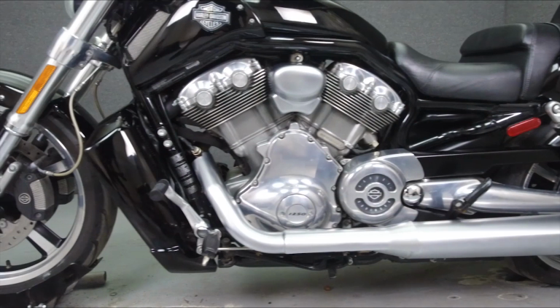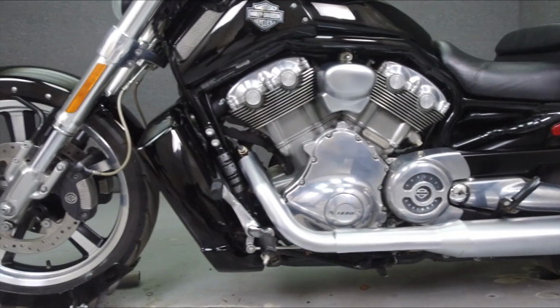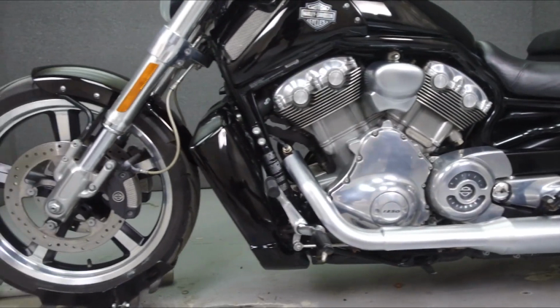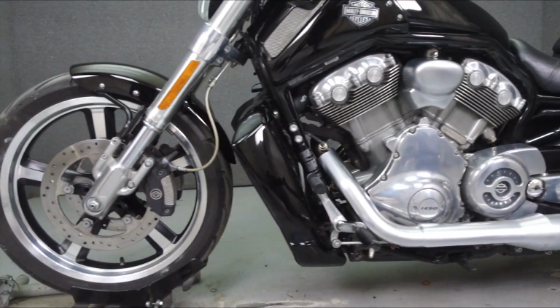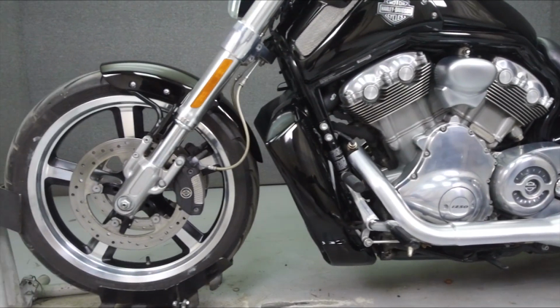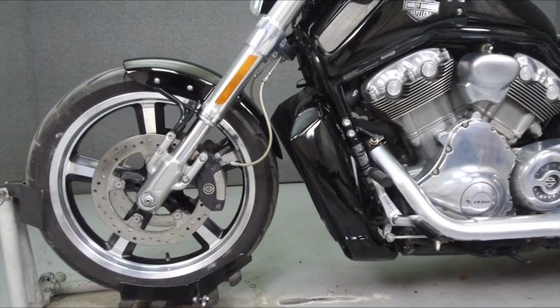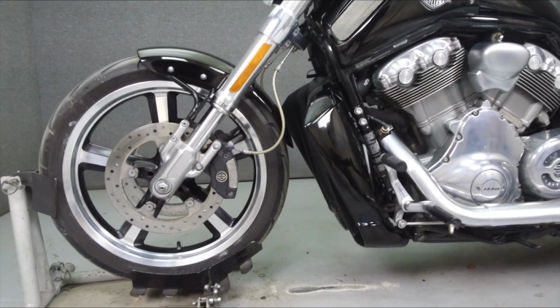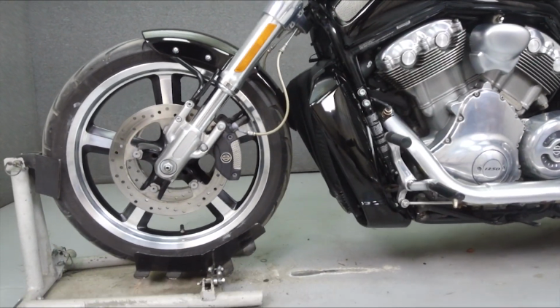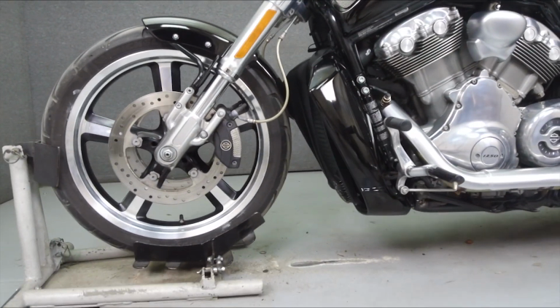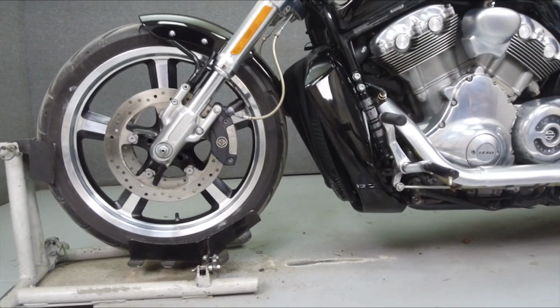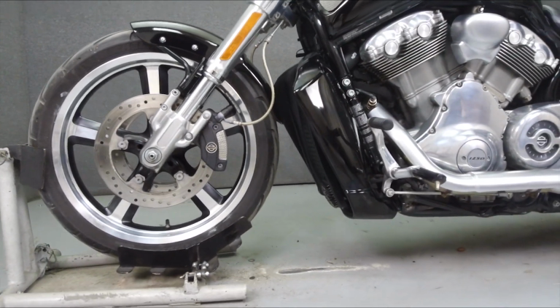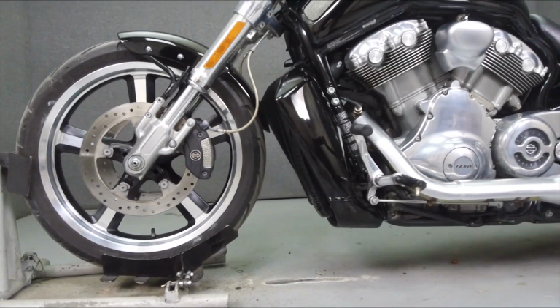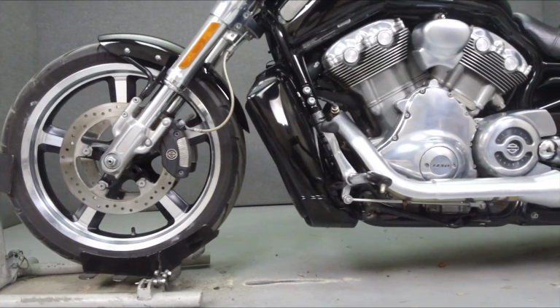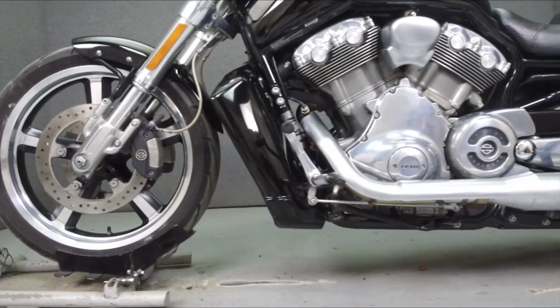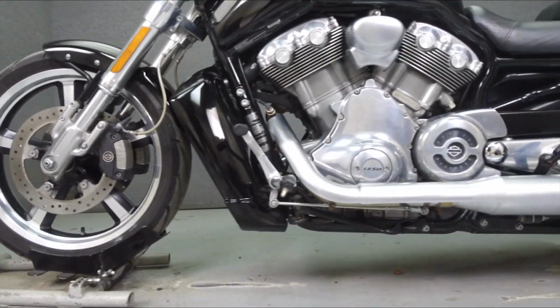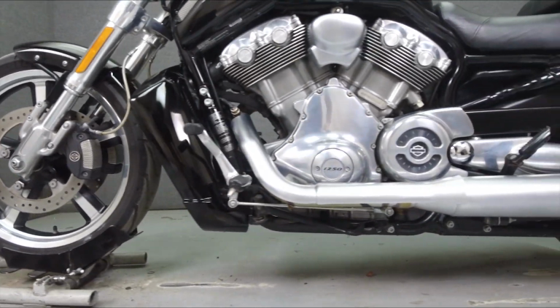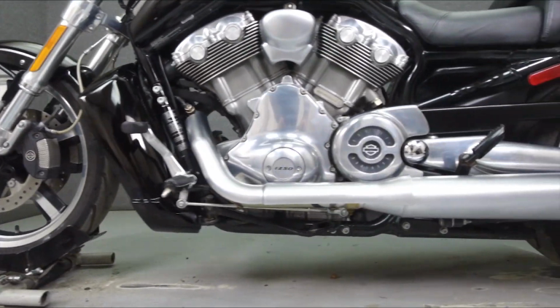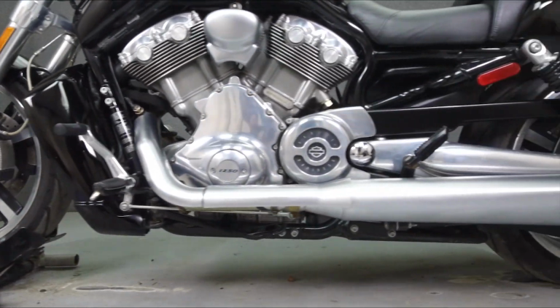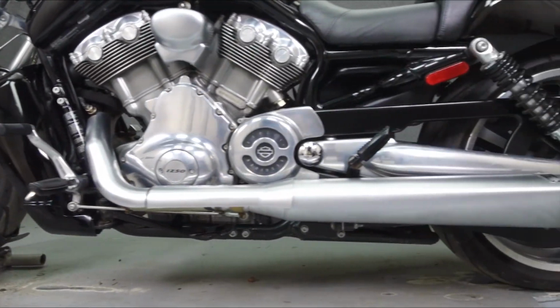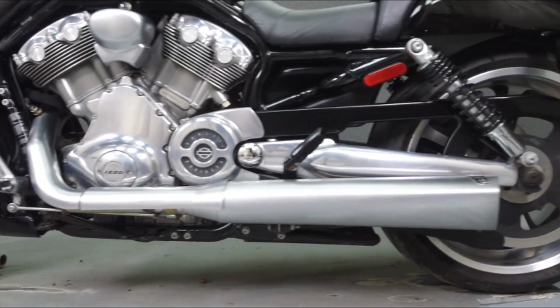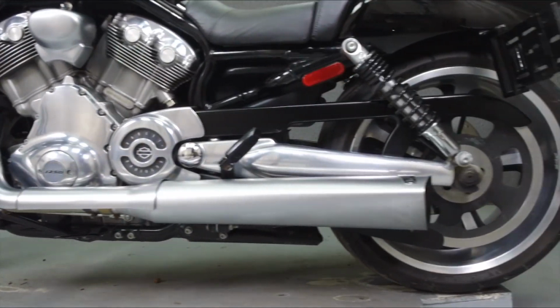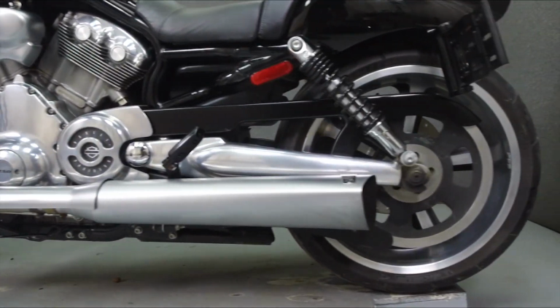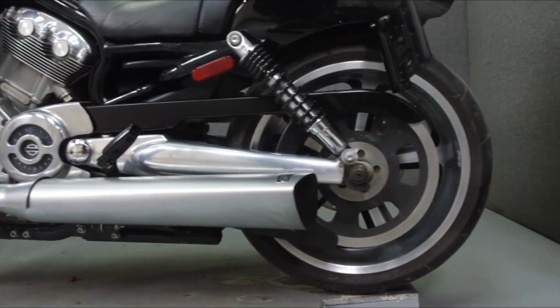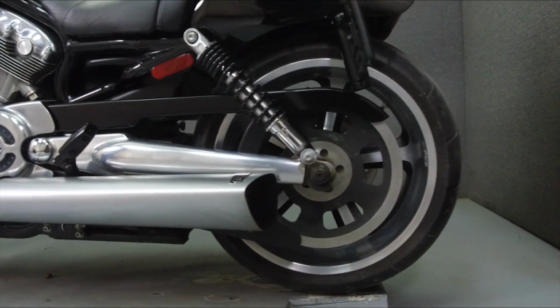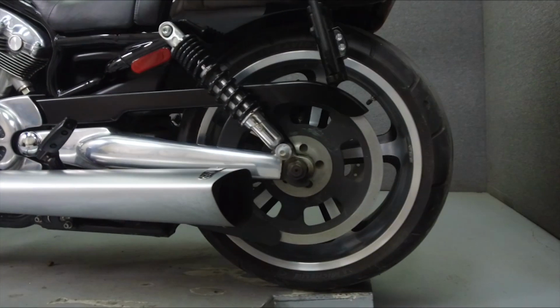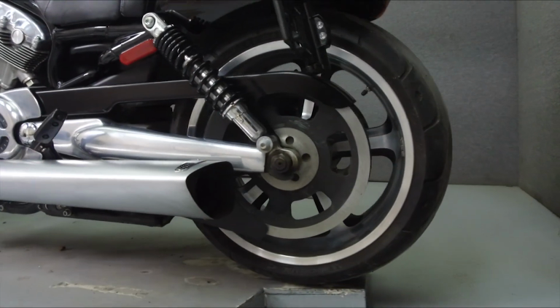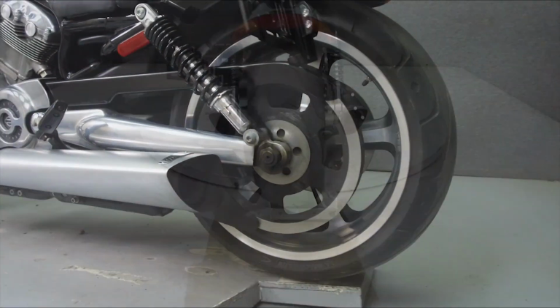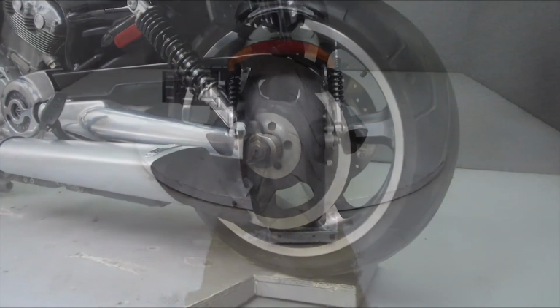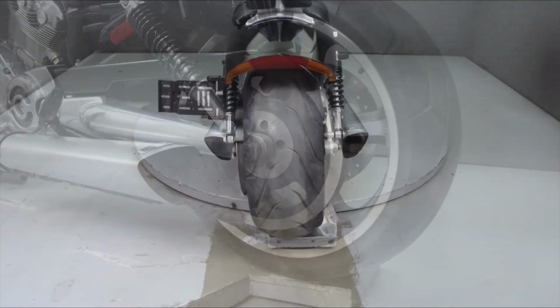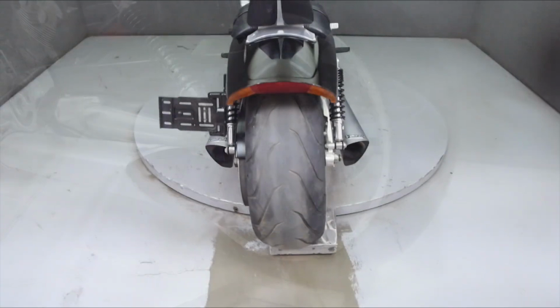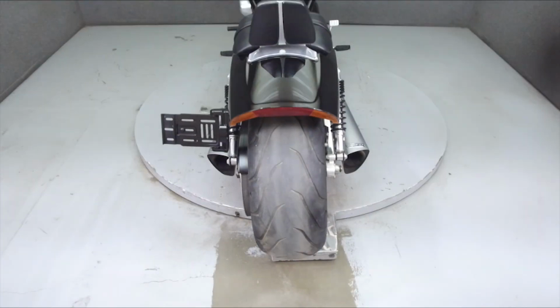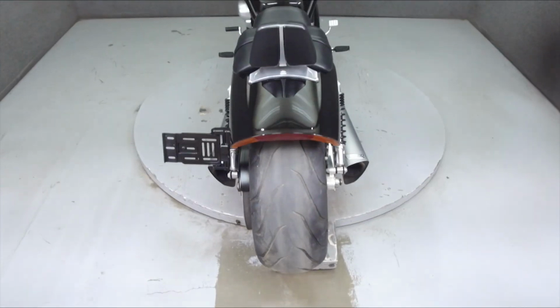It has a seat height of 26 inches and a dry weight of 644 pounds. This bike has been upgraded with a Vance and Hines exhaust.